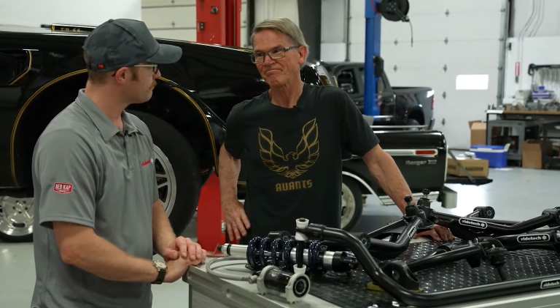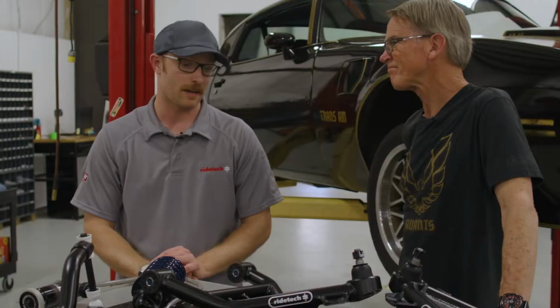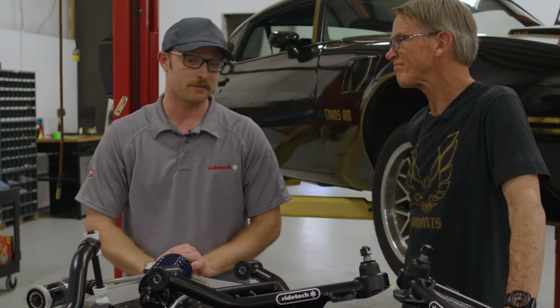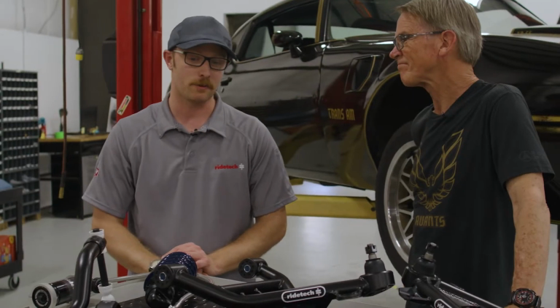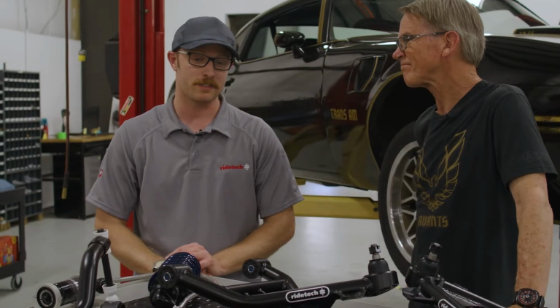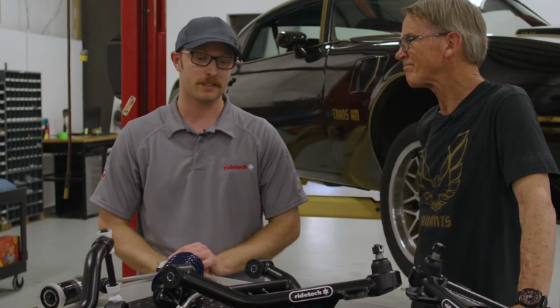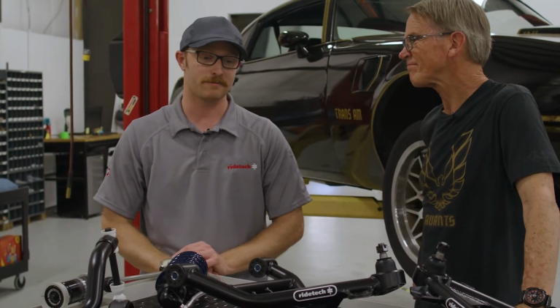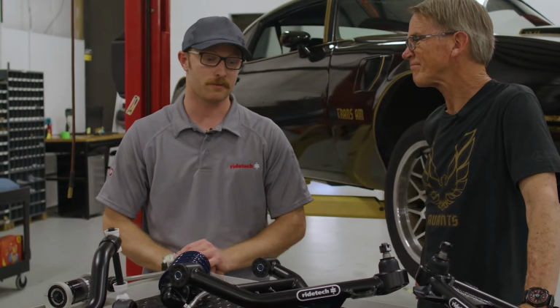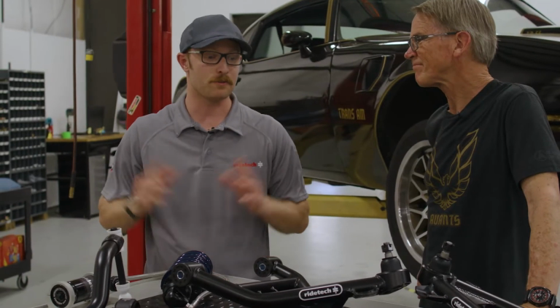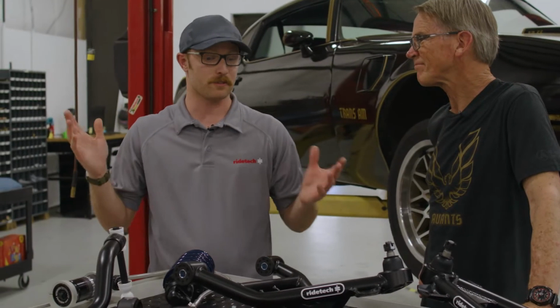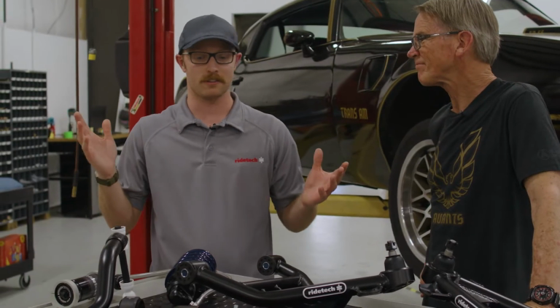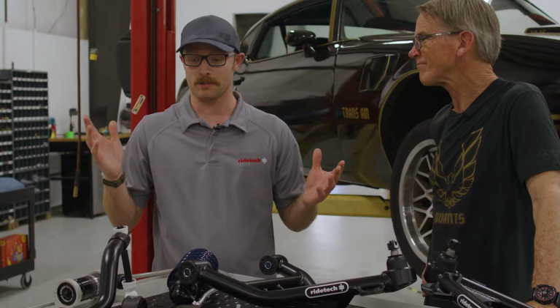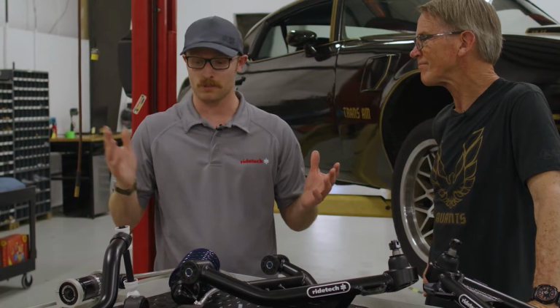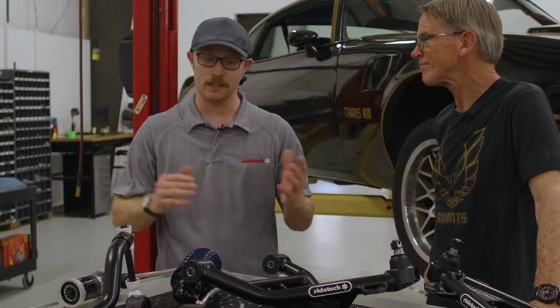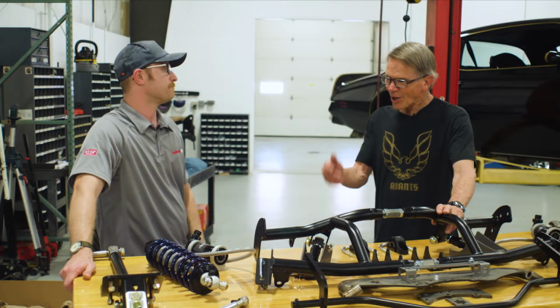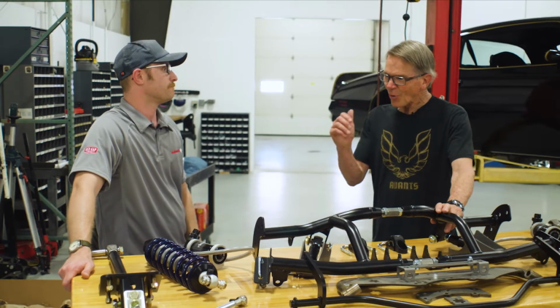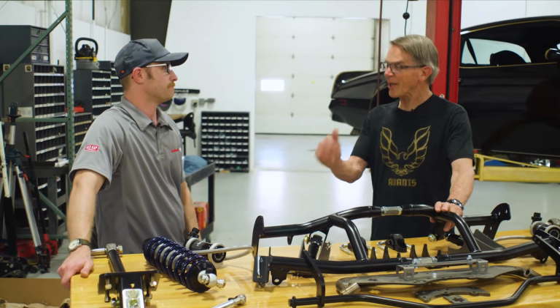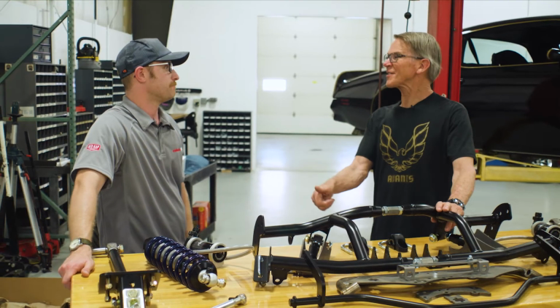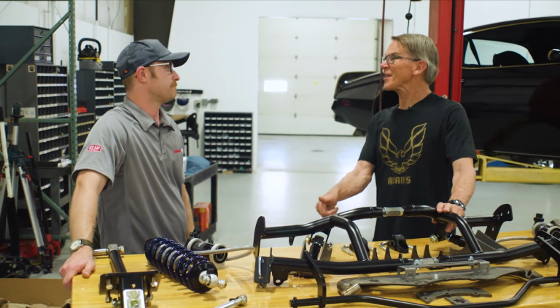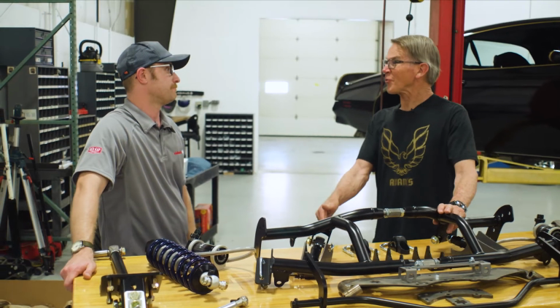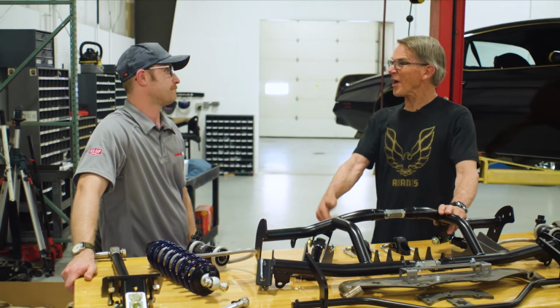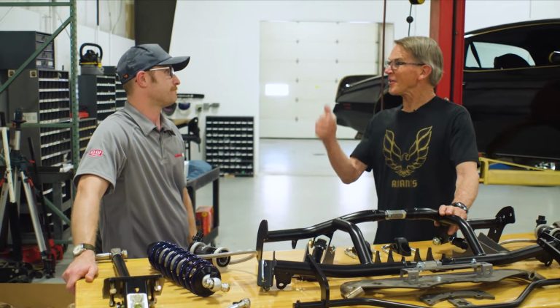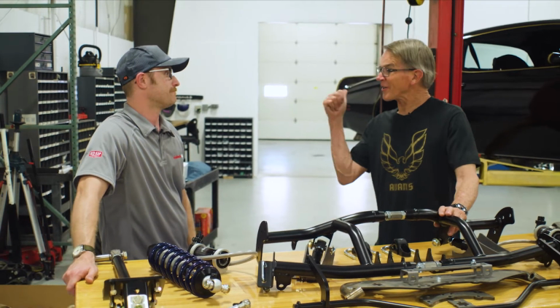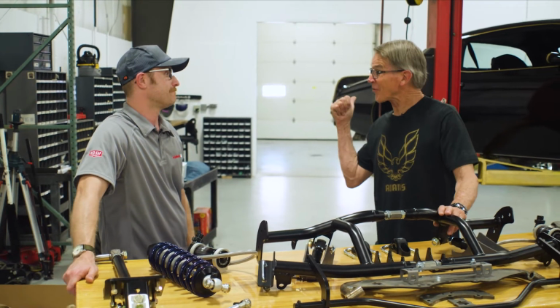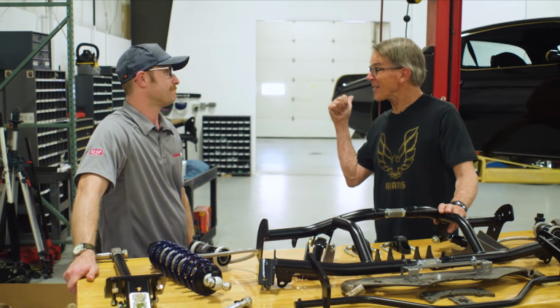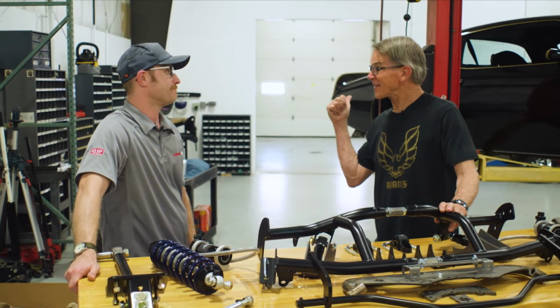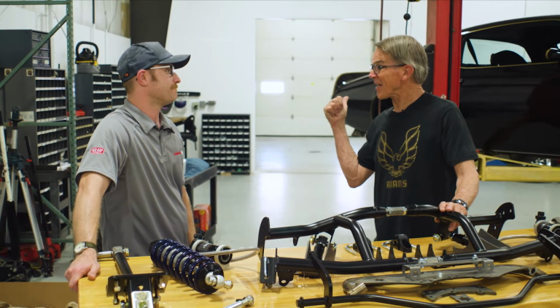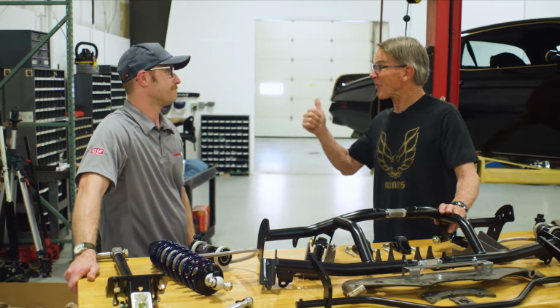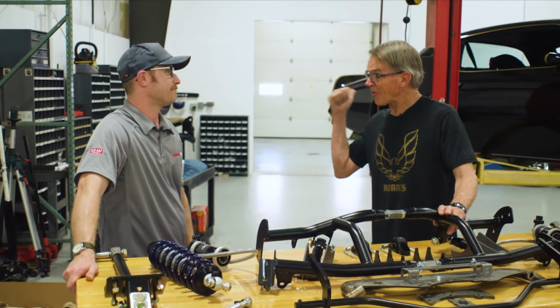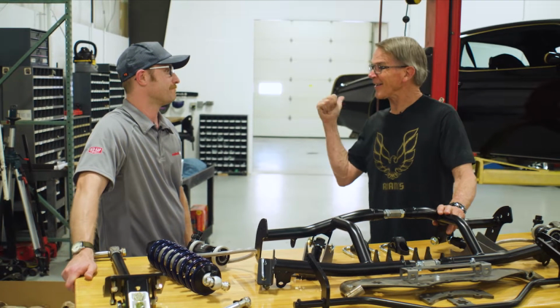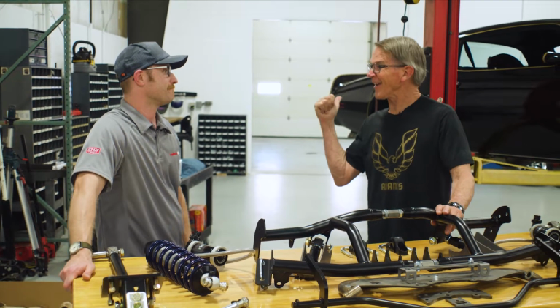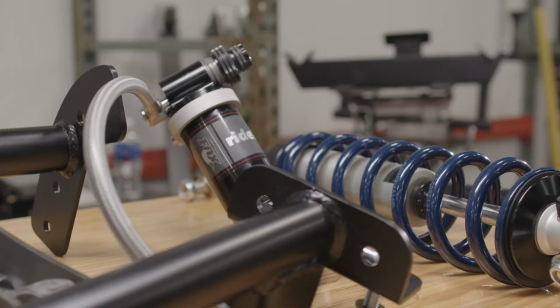I'm looking forward to seeing the fruits of our labor as well. Let's get it right on the Trans Am right now.